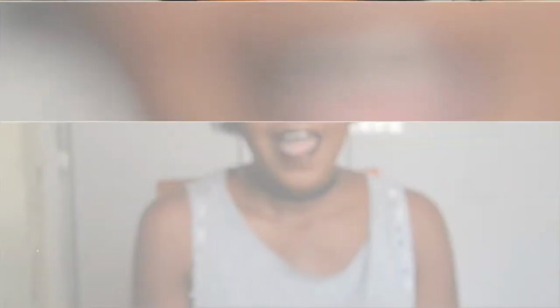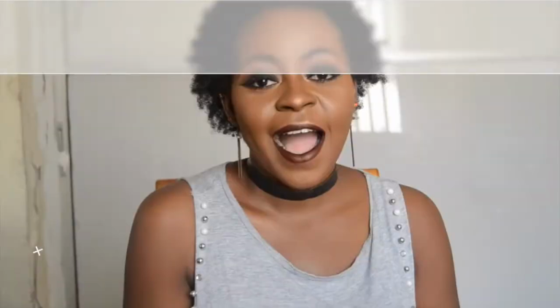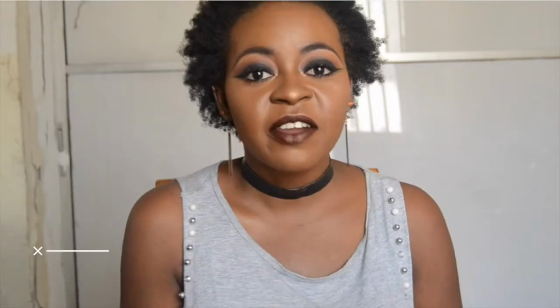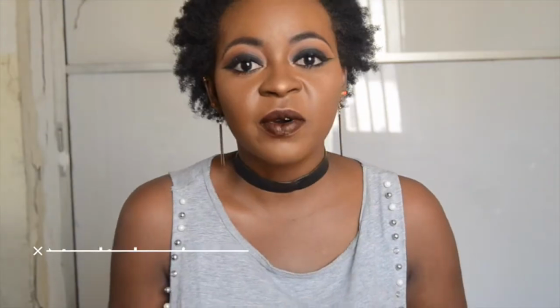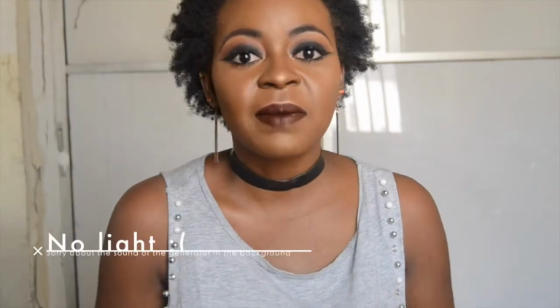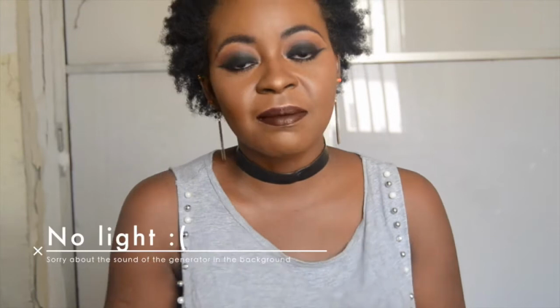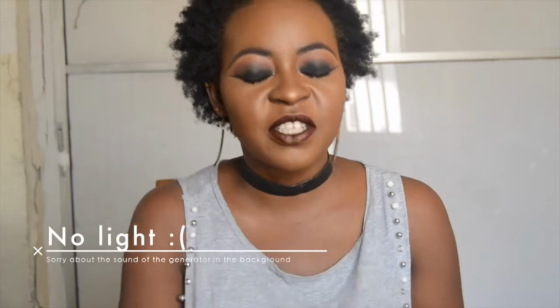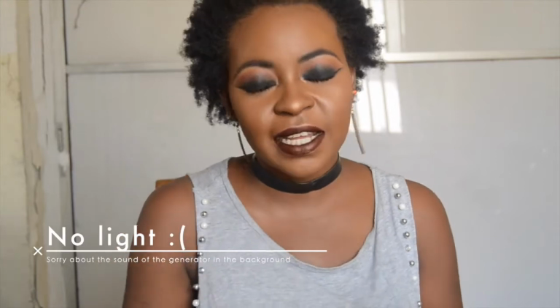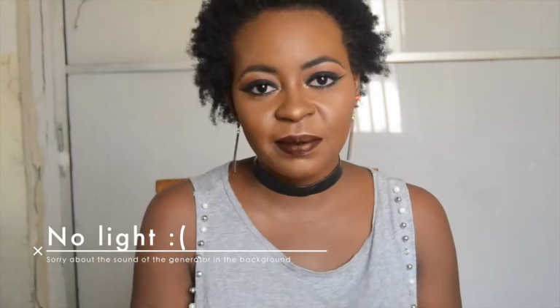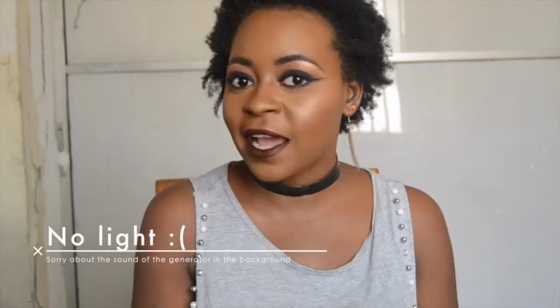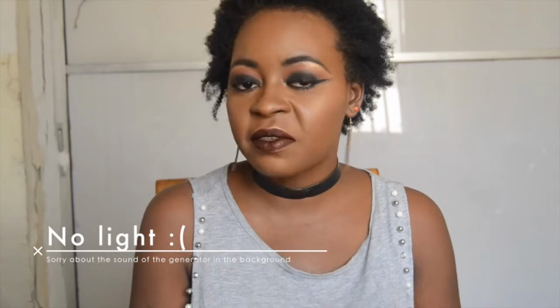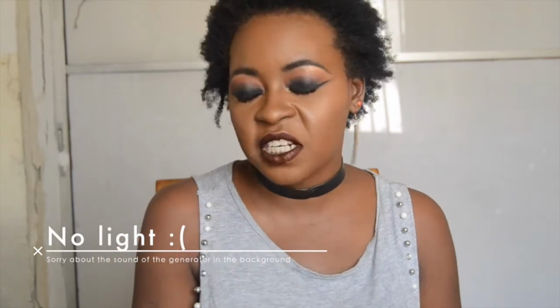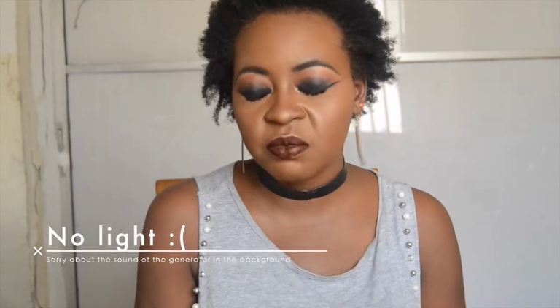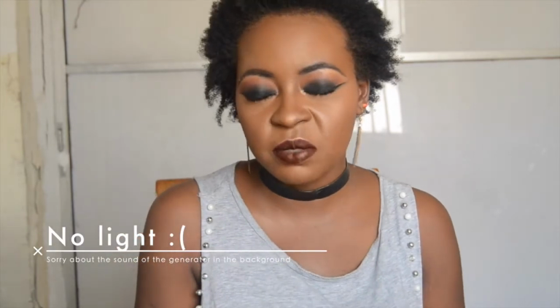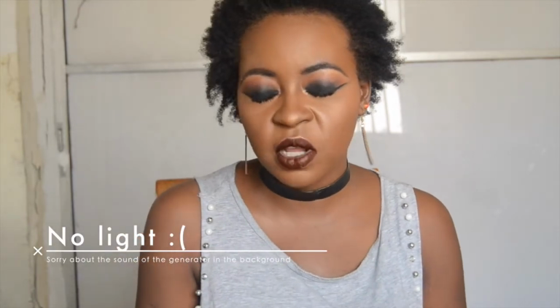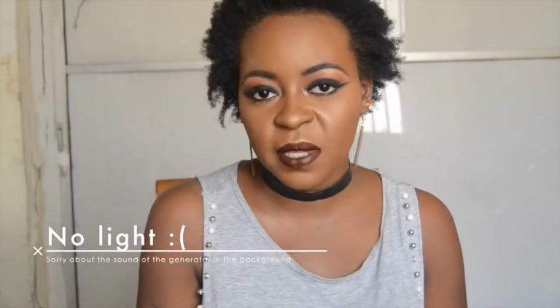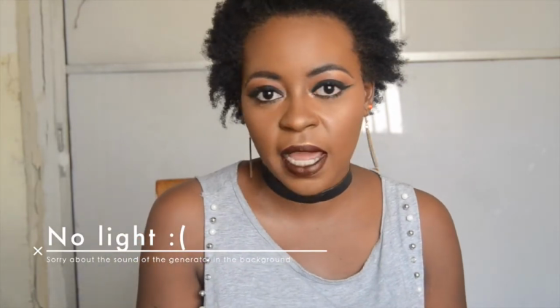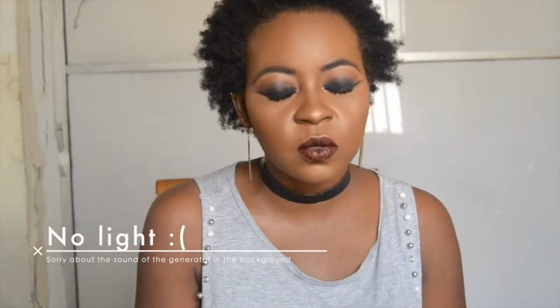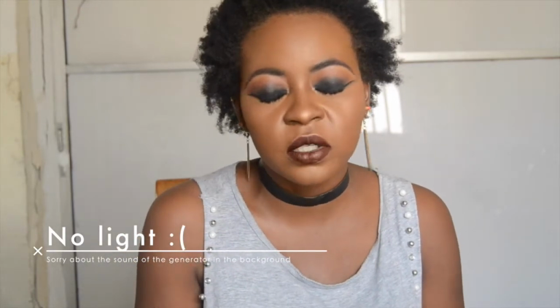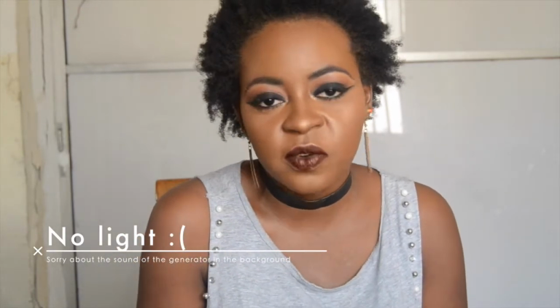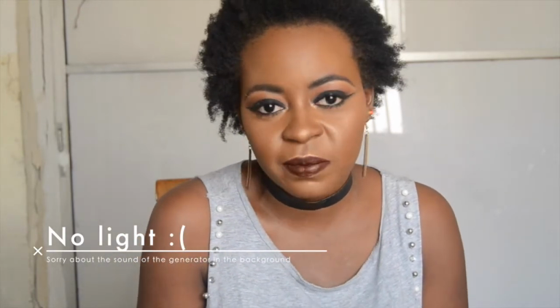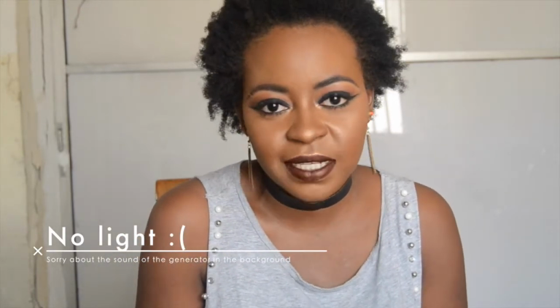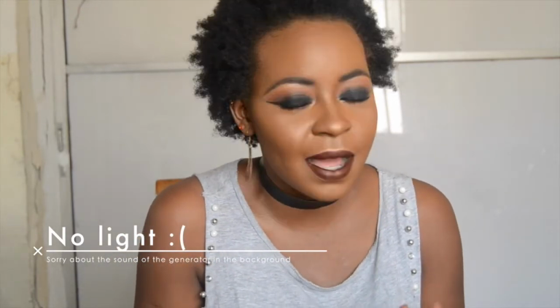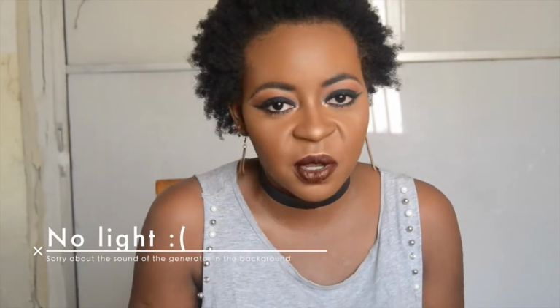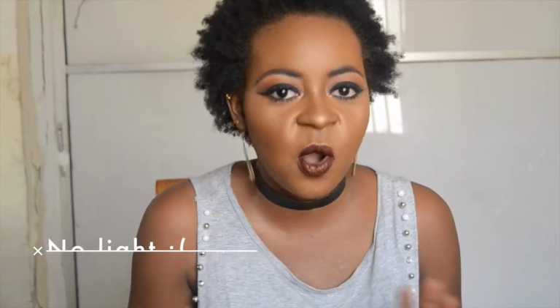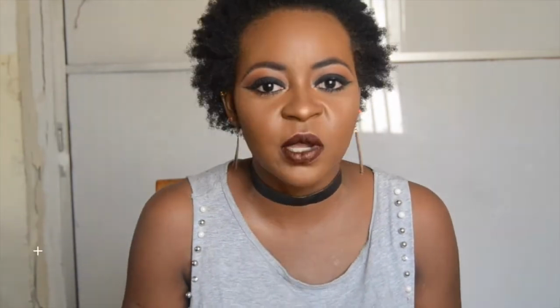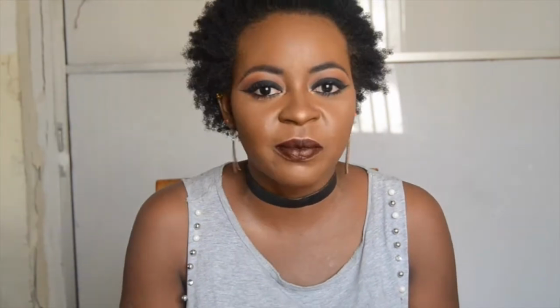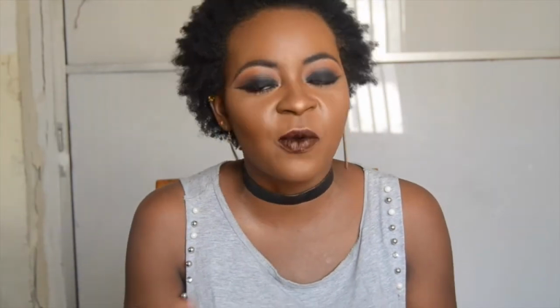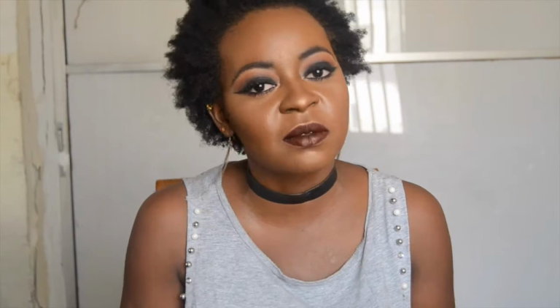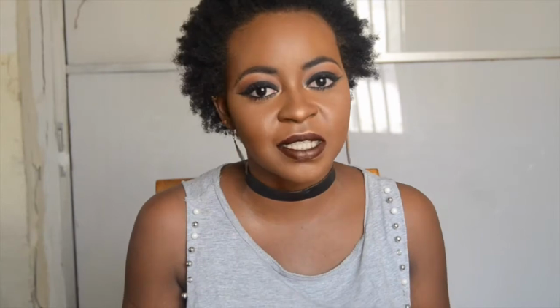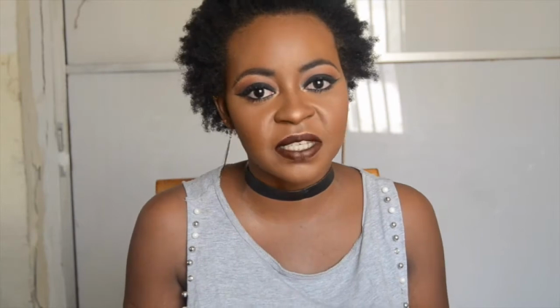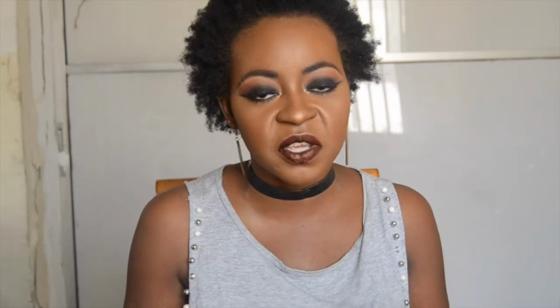Hi everyone, my name is Diola Adebe and I am the fashion and beauty blogger behind the wonderful website and blog Omogimura. Welcome to today's video.